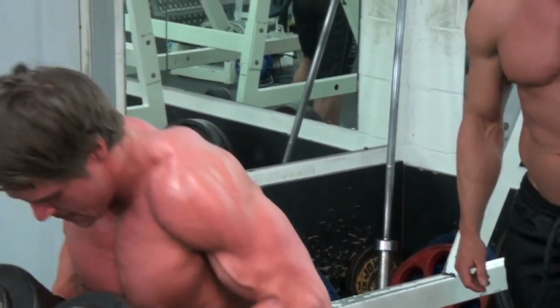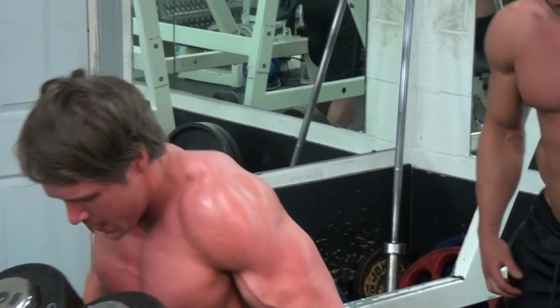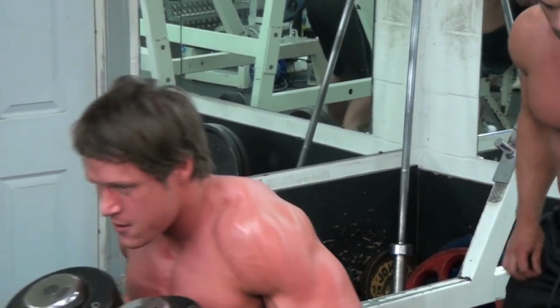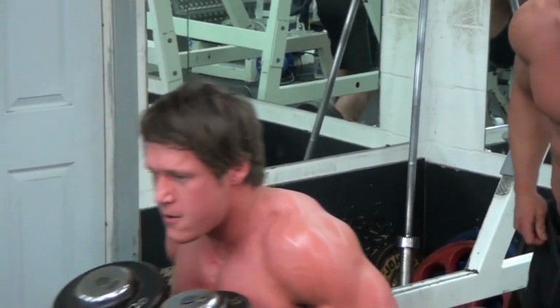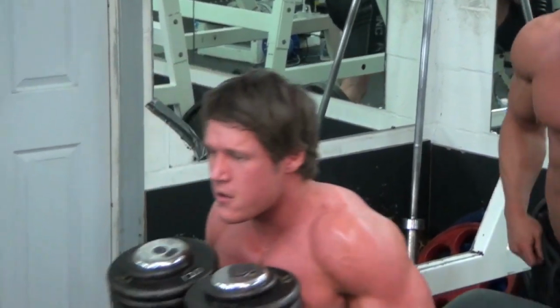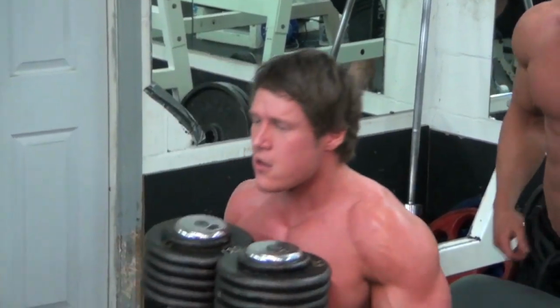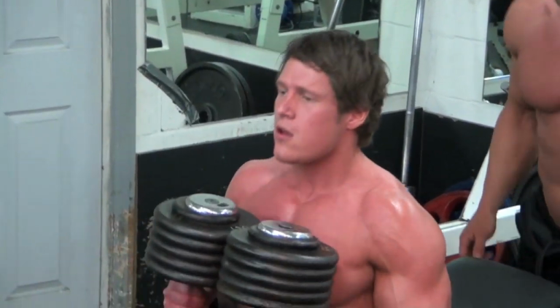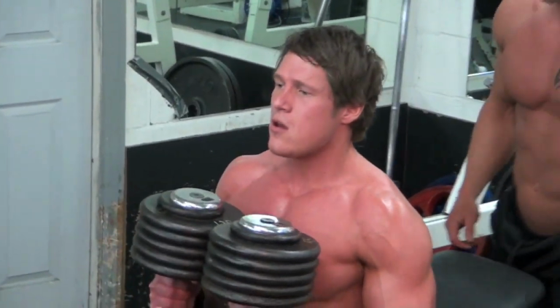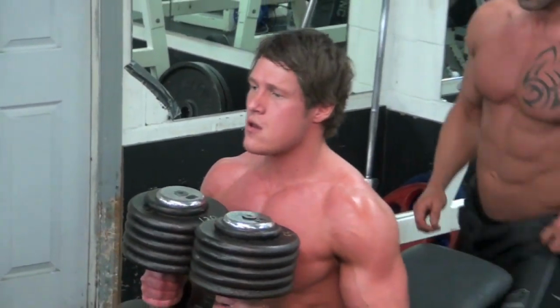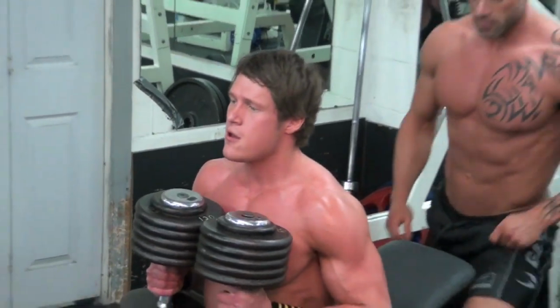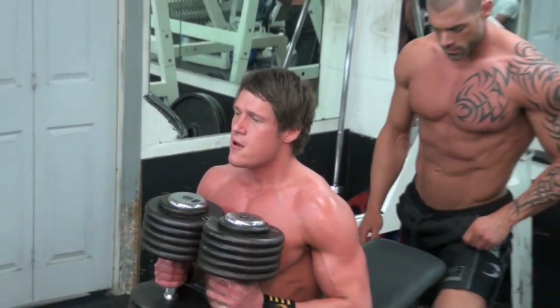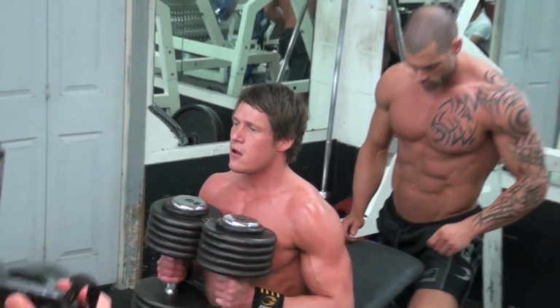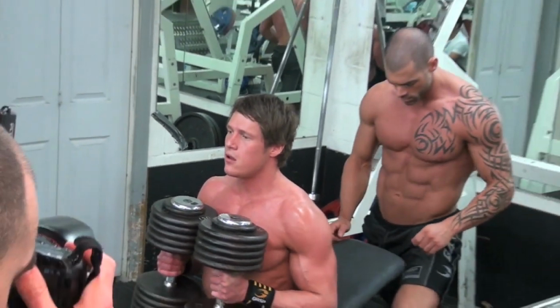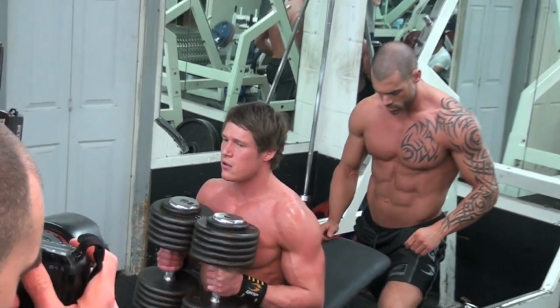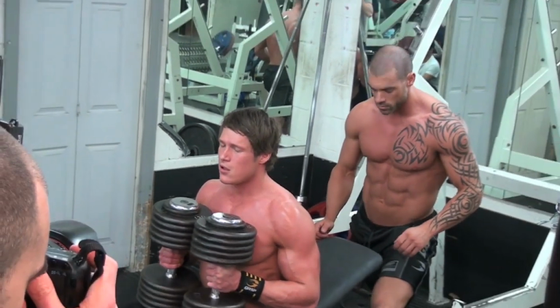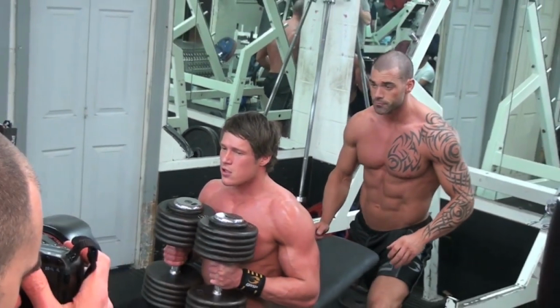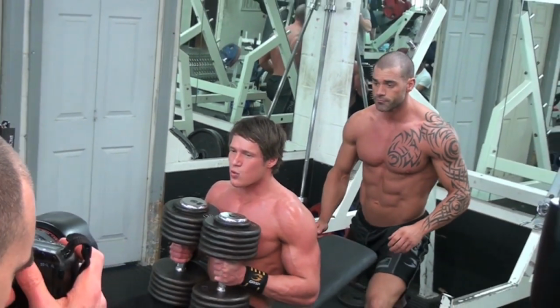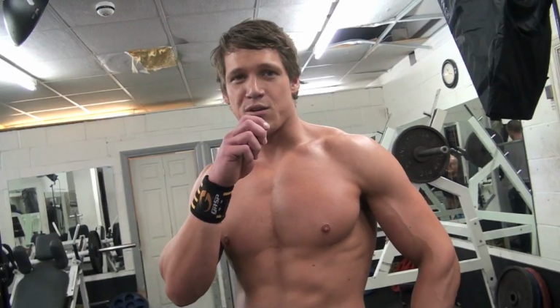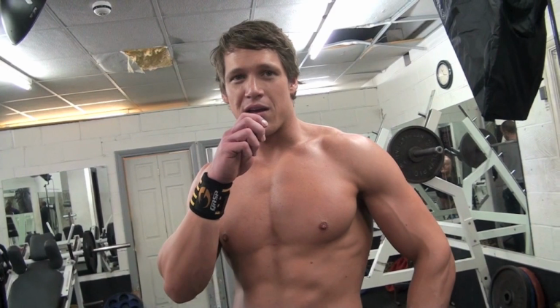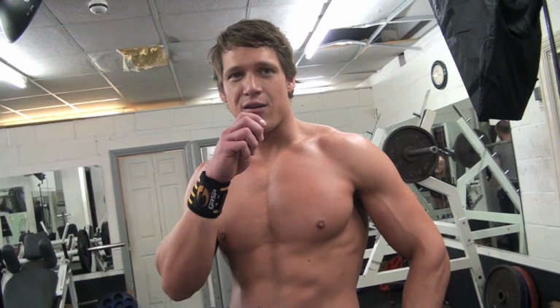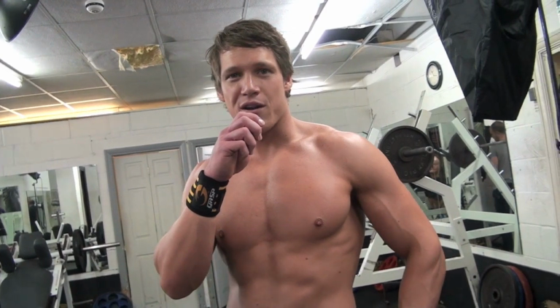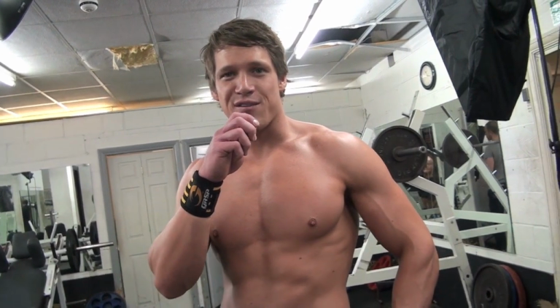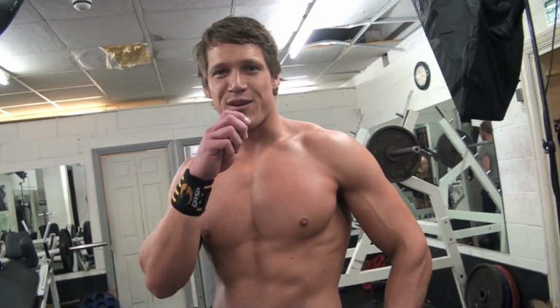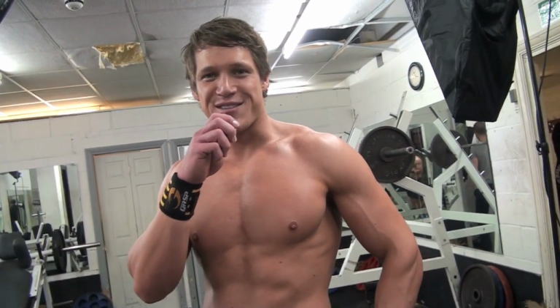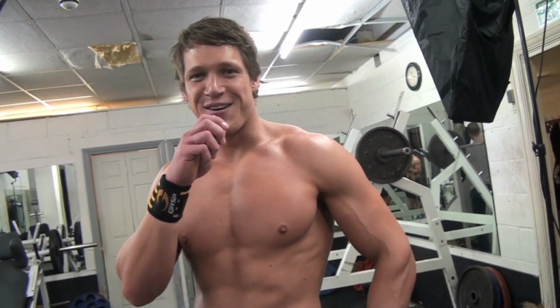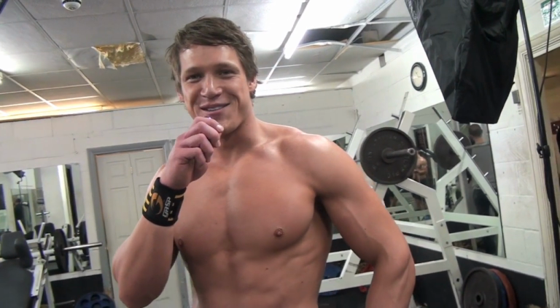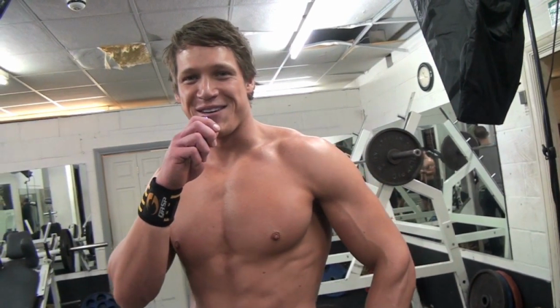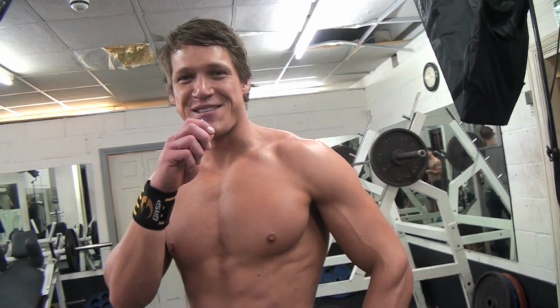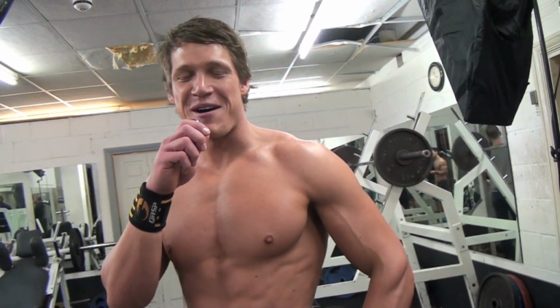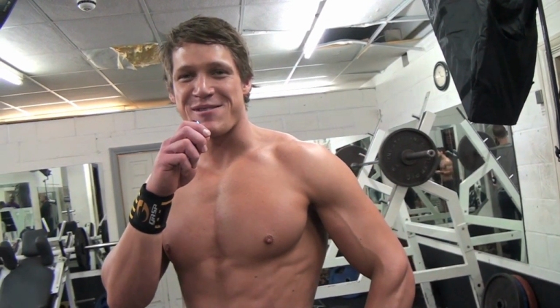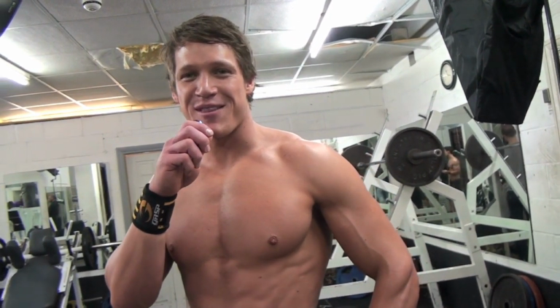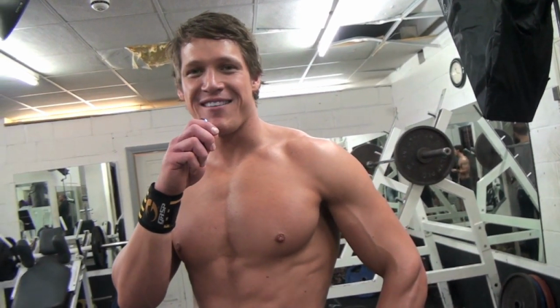We're doing giant sets — some chest and triceps. That should be quite a tough one, so we'll see what happens with that.